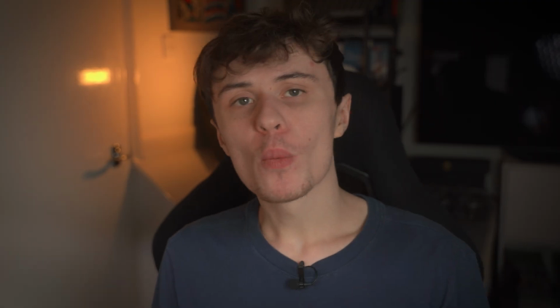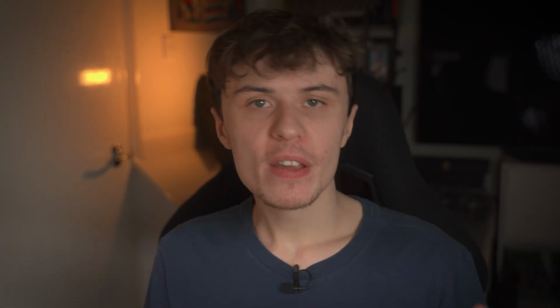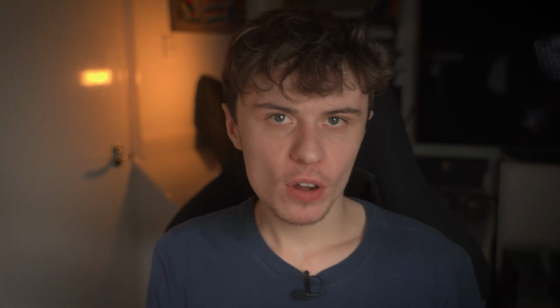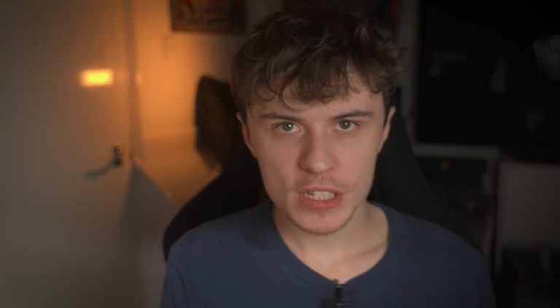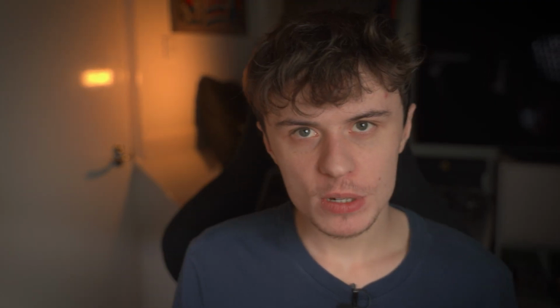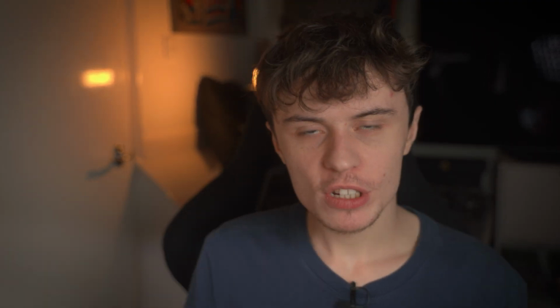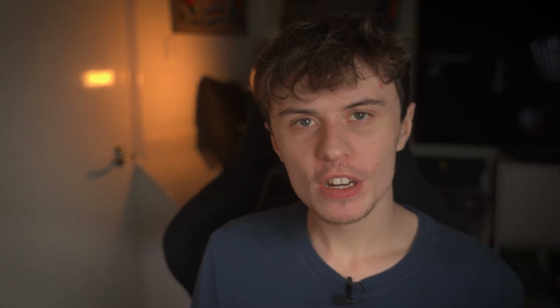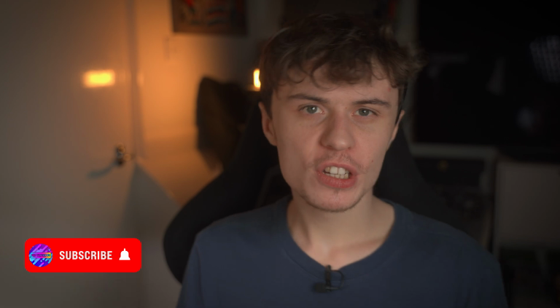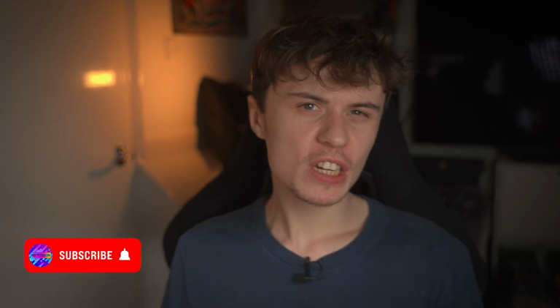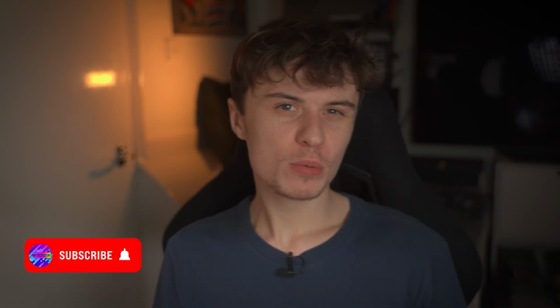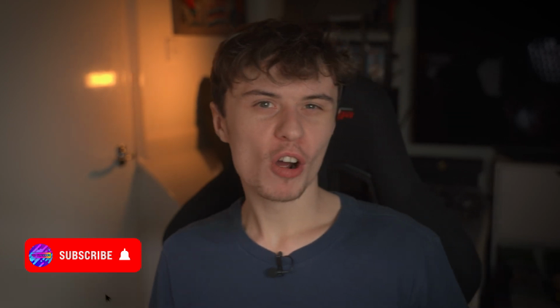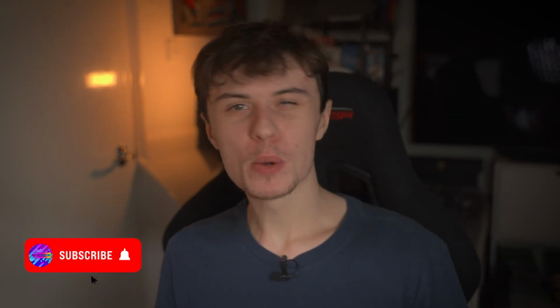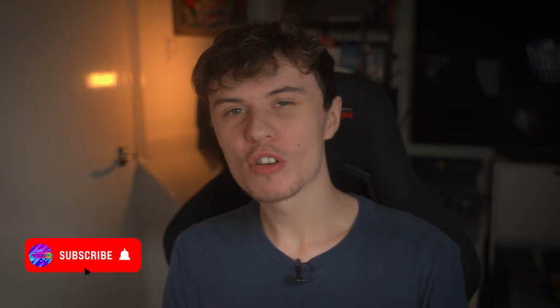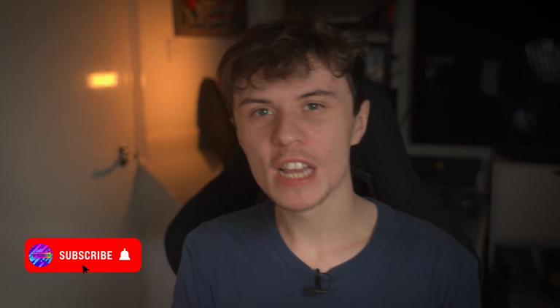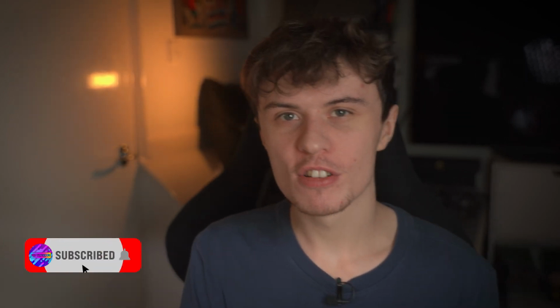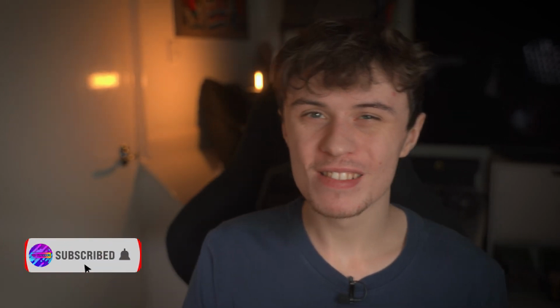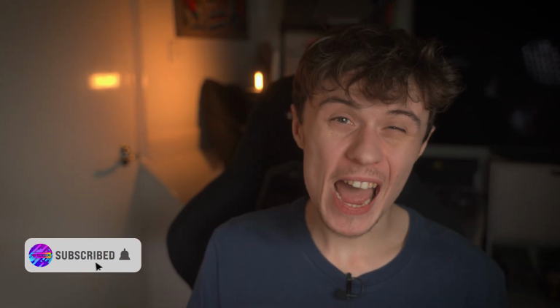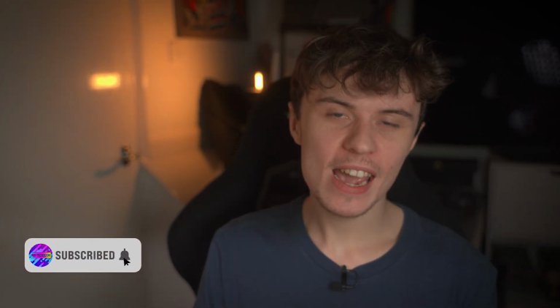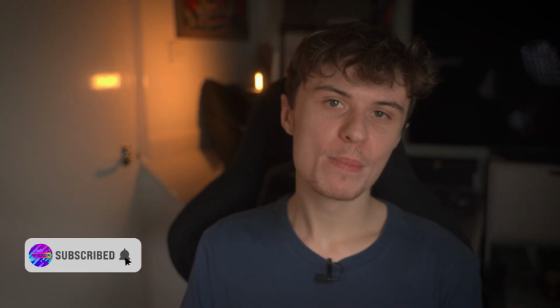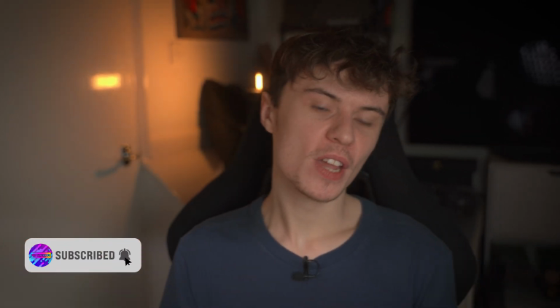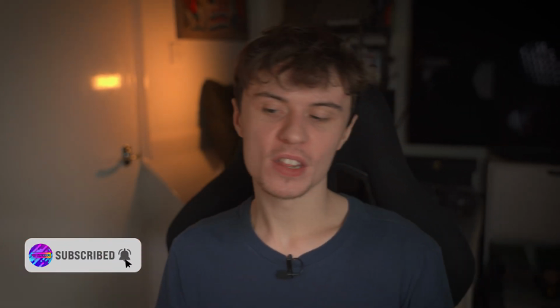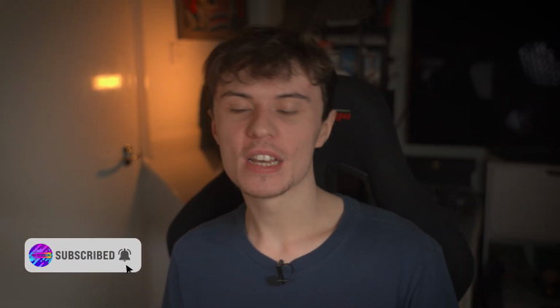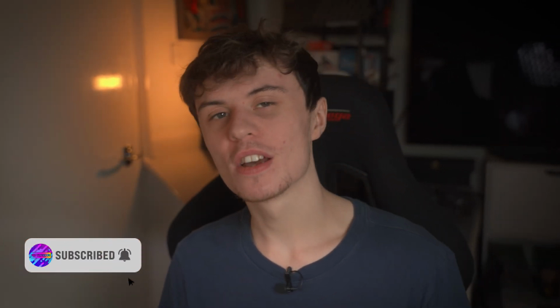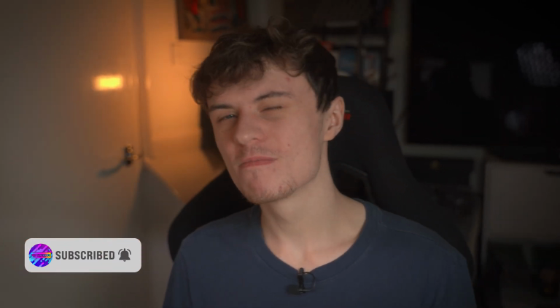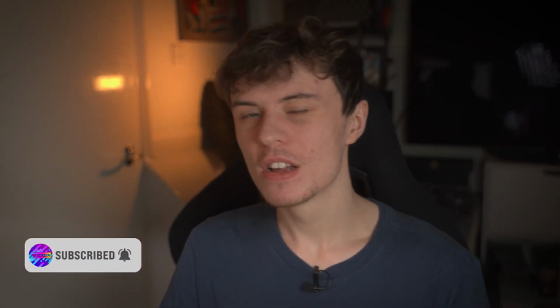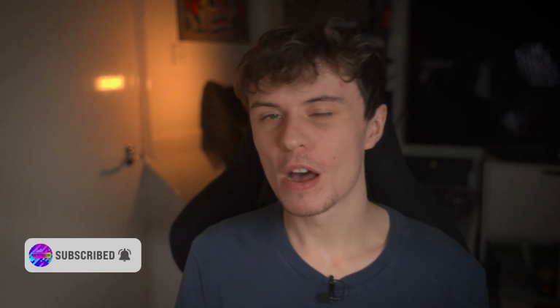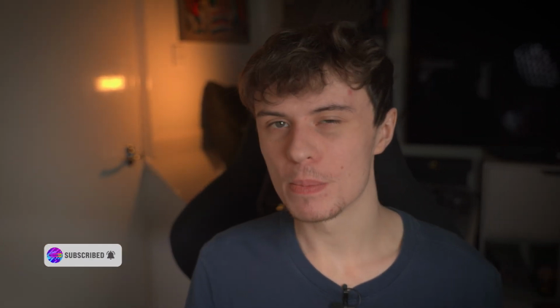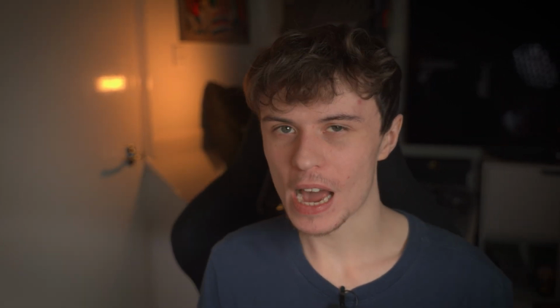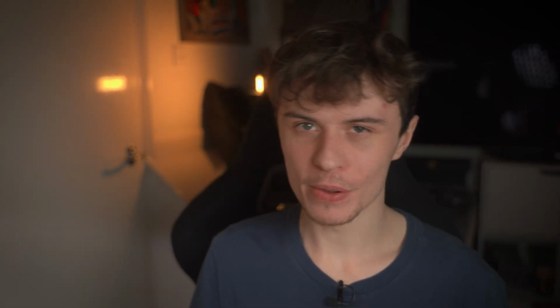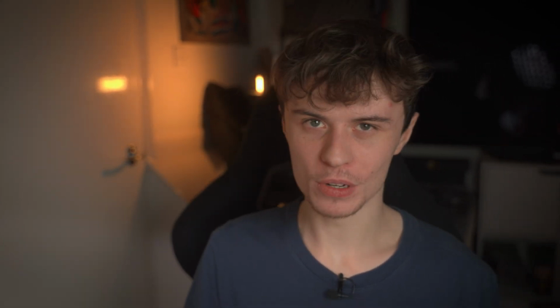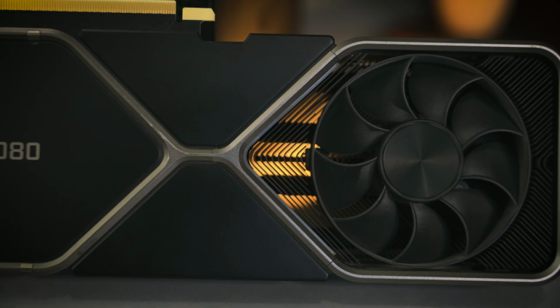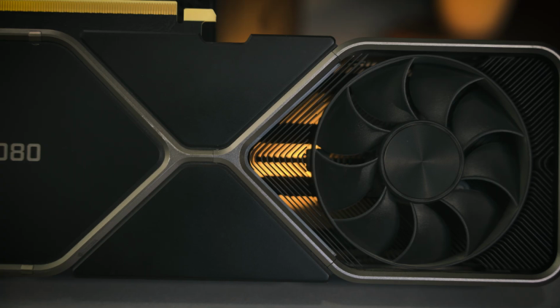By the way, if you like these tips and tricks videos consider subscribing — we're trying to get to around 10k by the end of the year, so that'd be a big help.